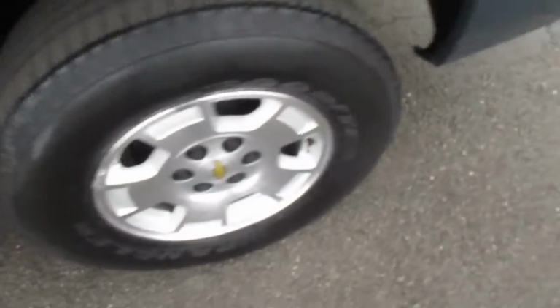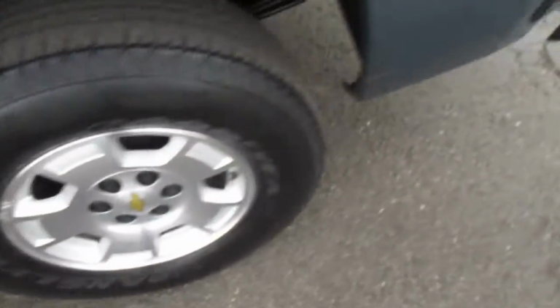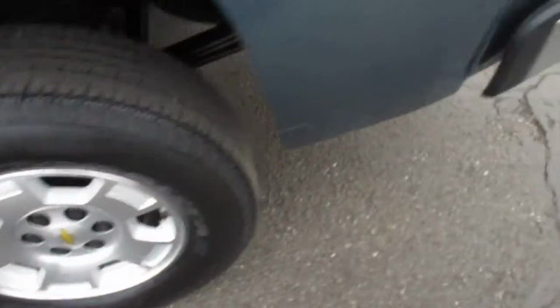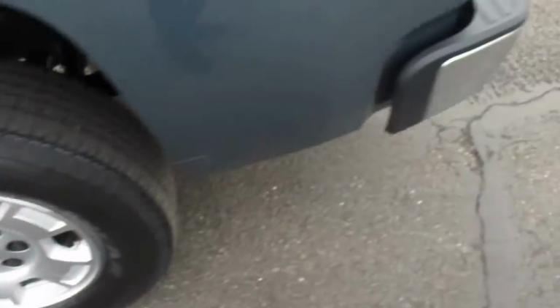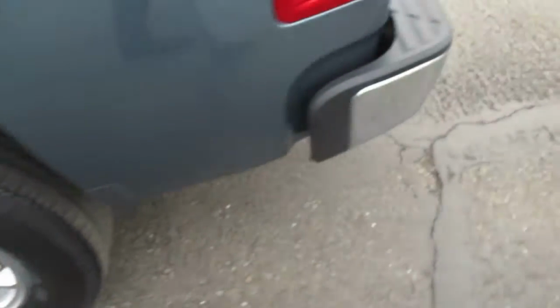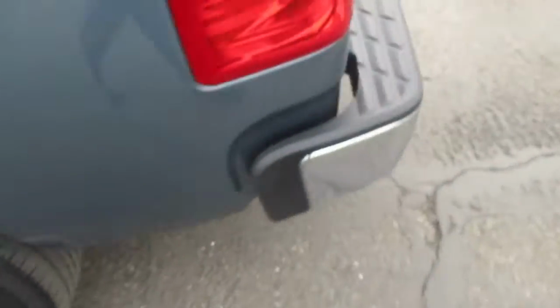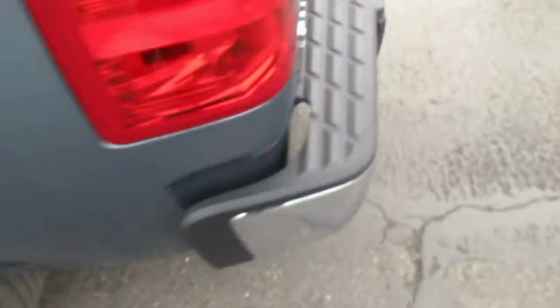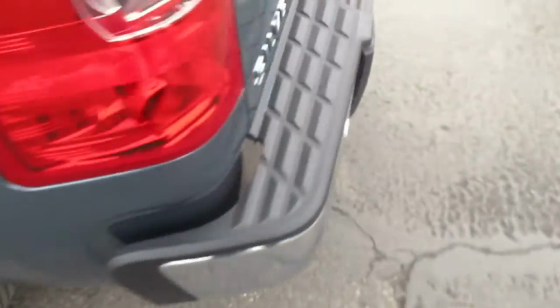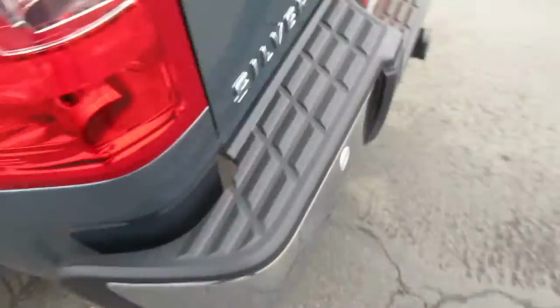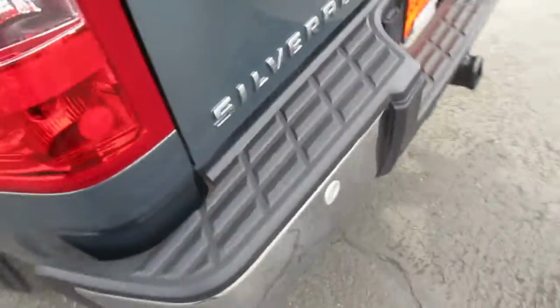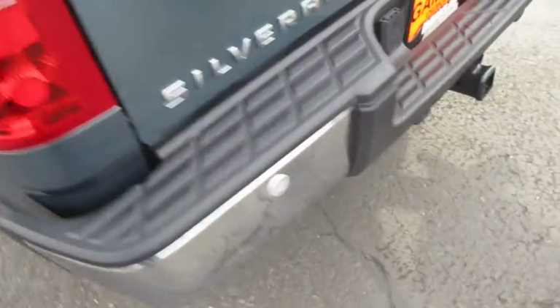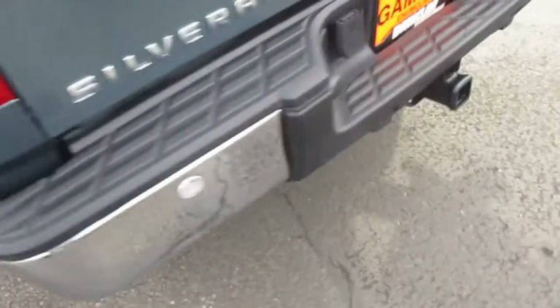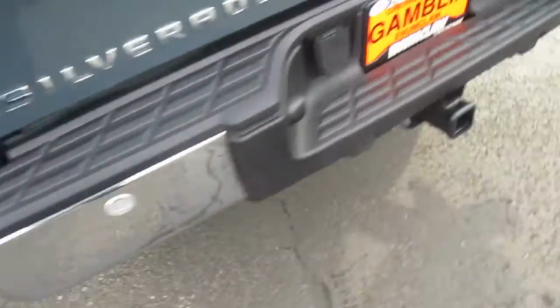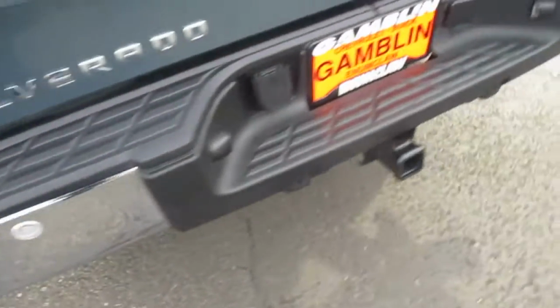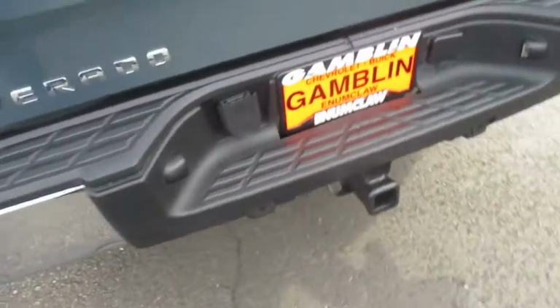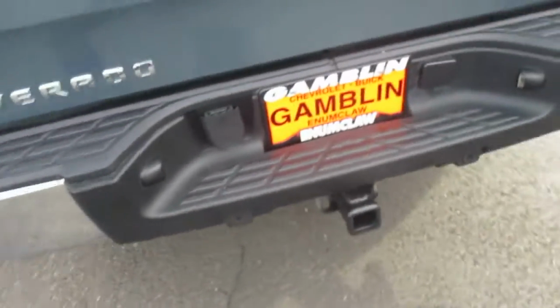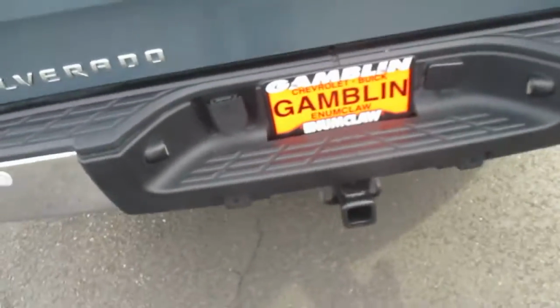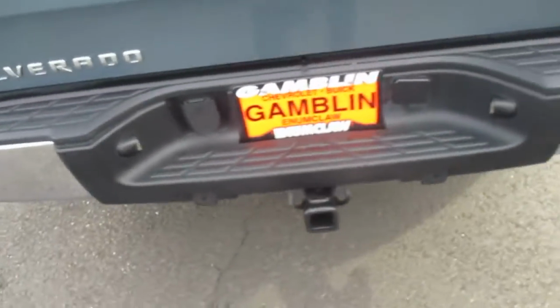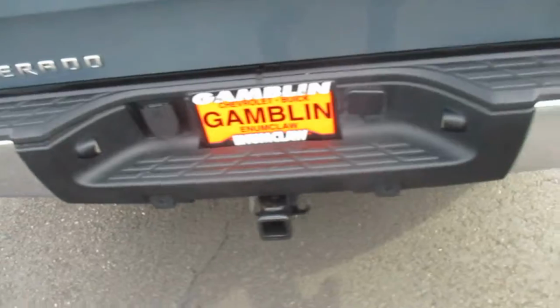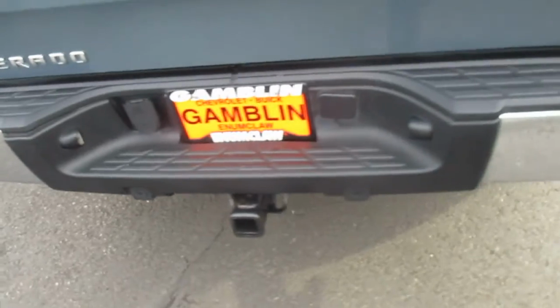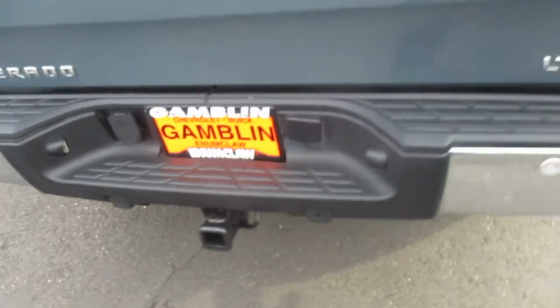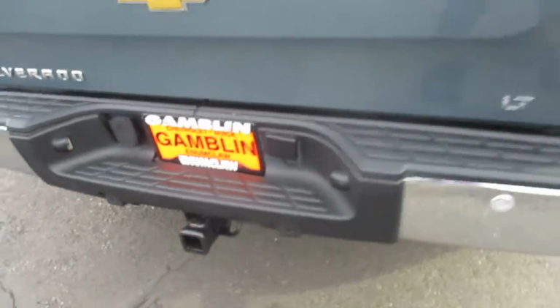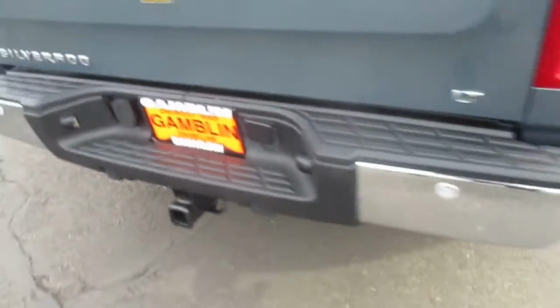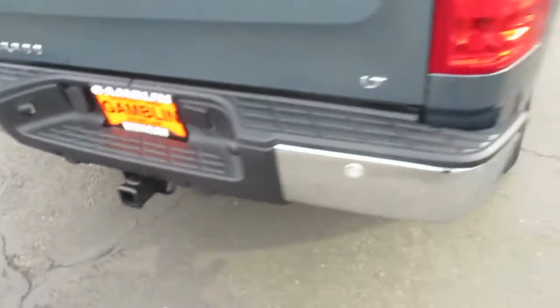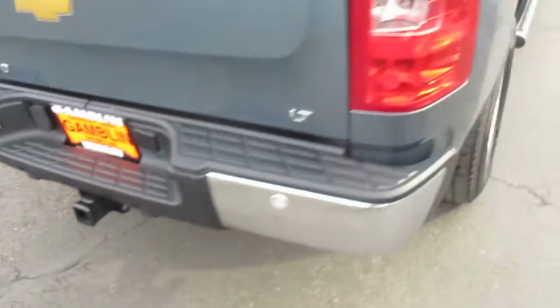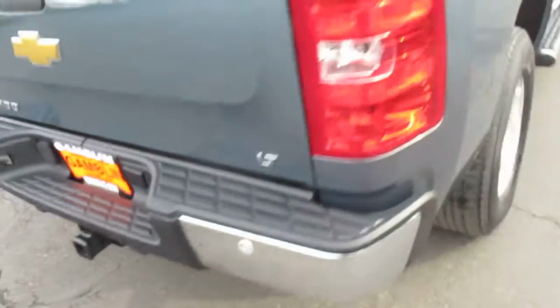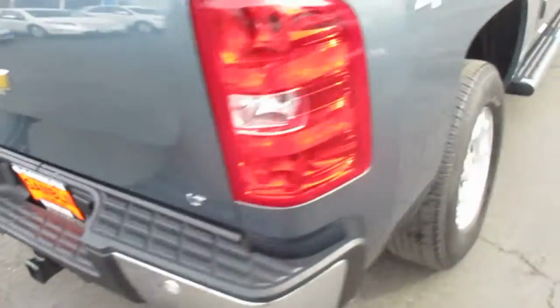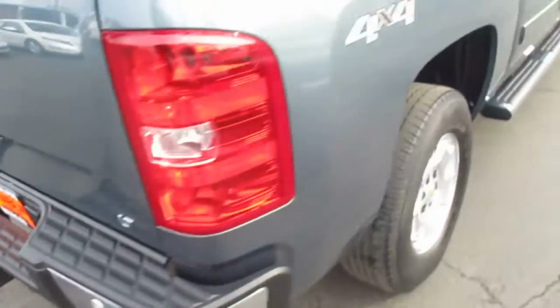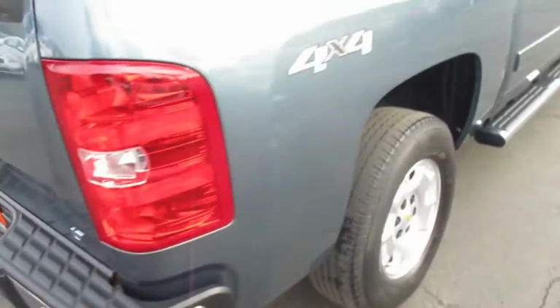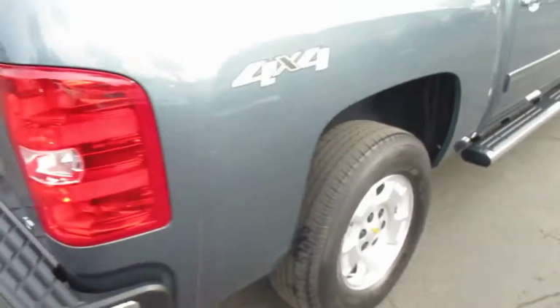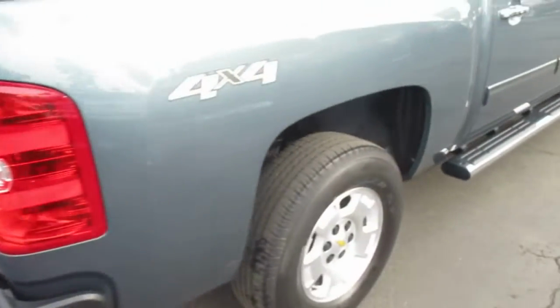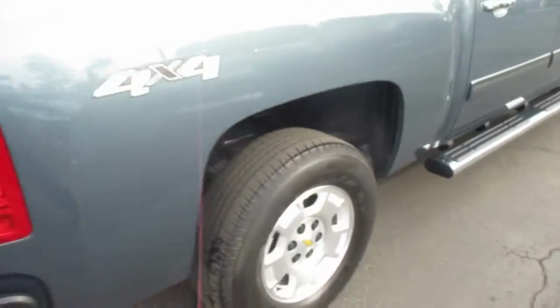Nice wheels. Chrome bumper, LT package. Towing gear for whatever you're hauling.